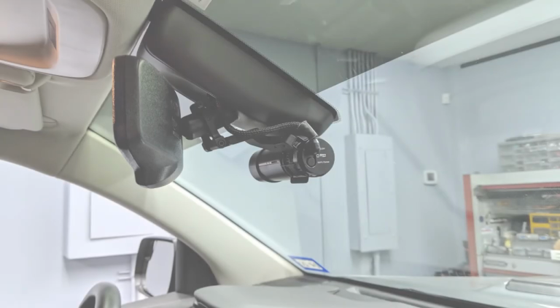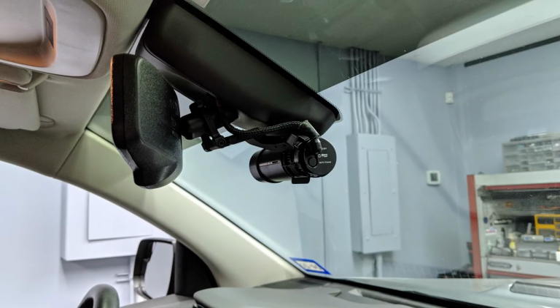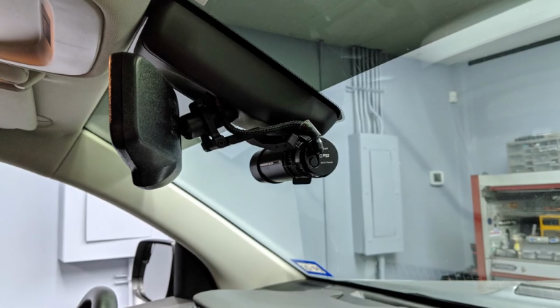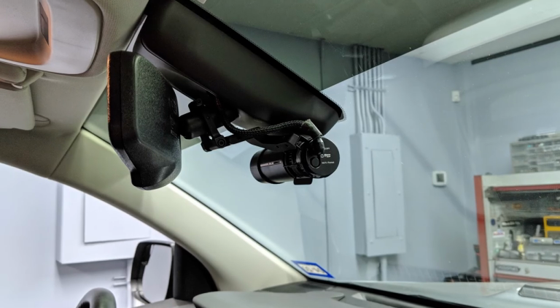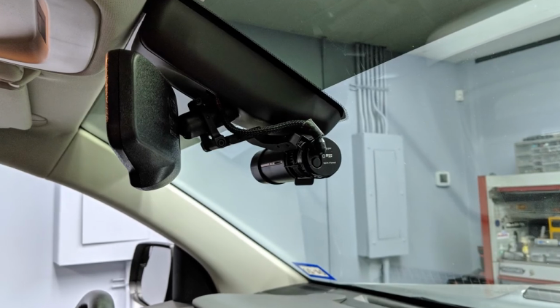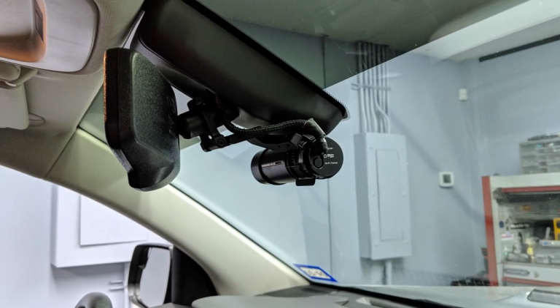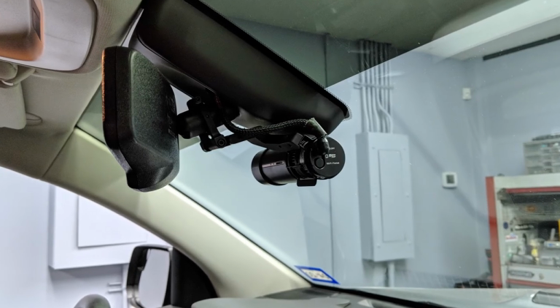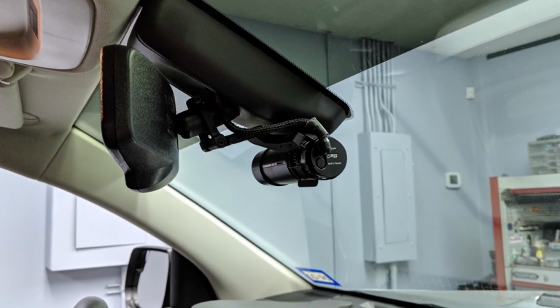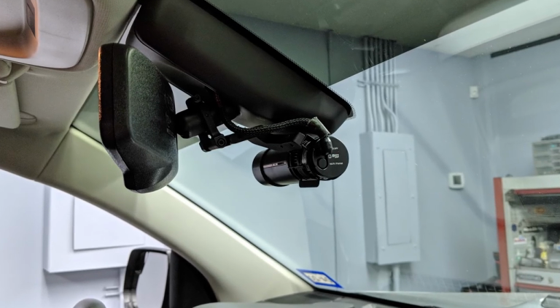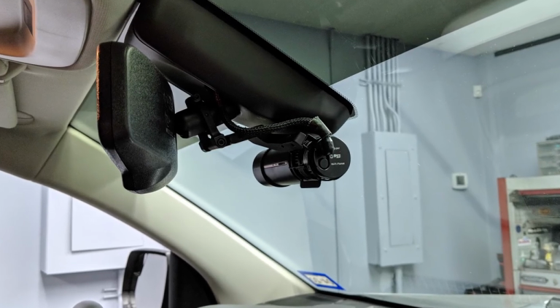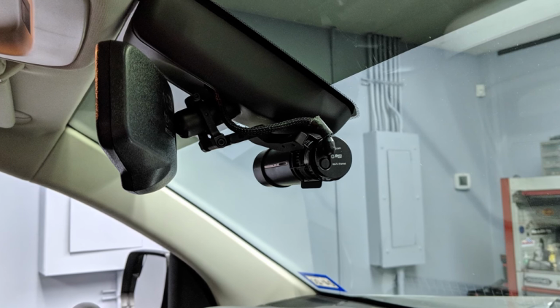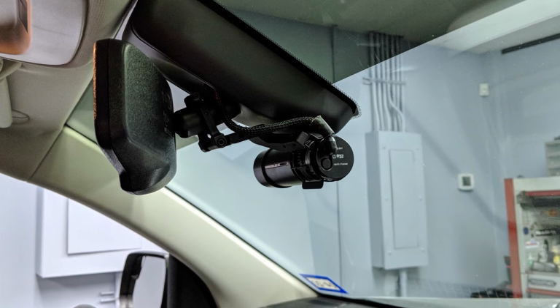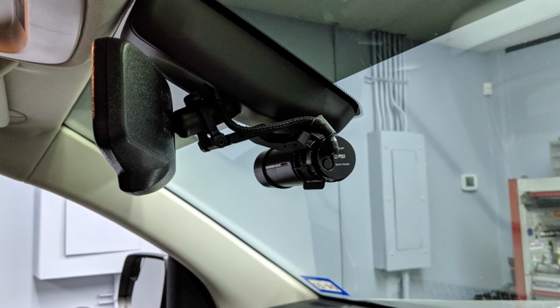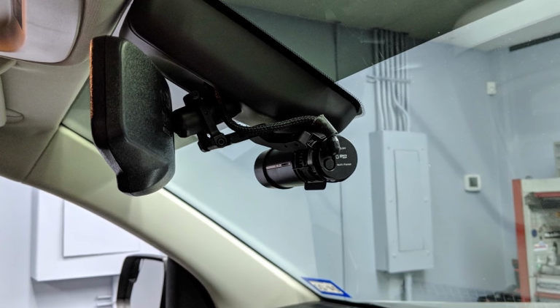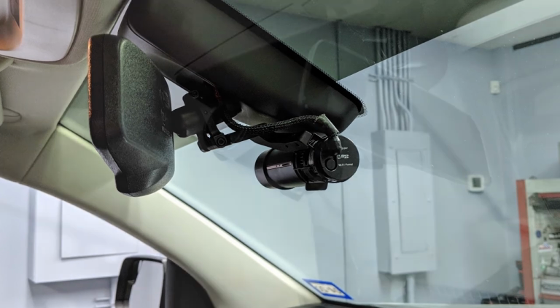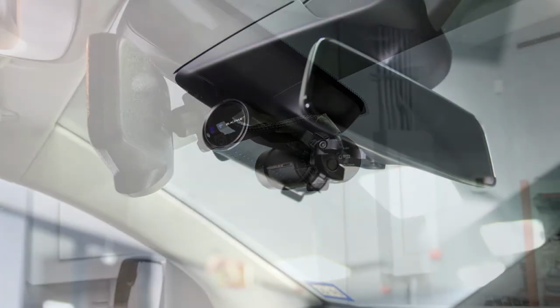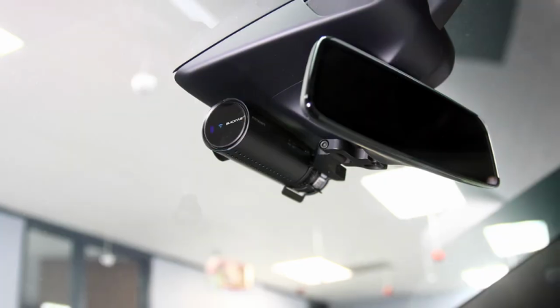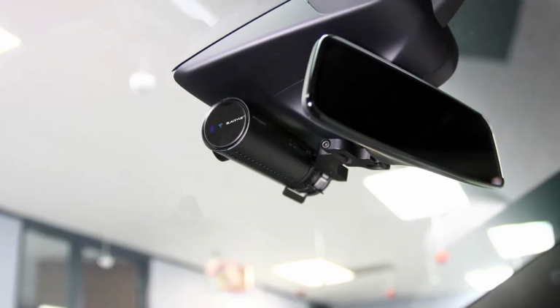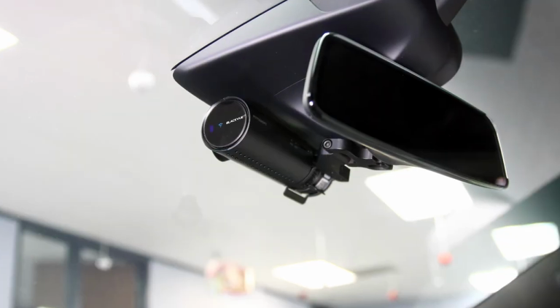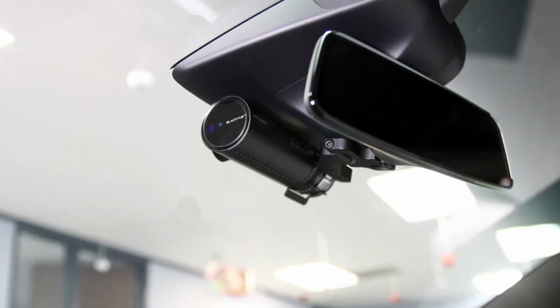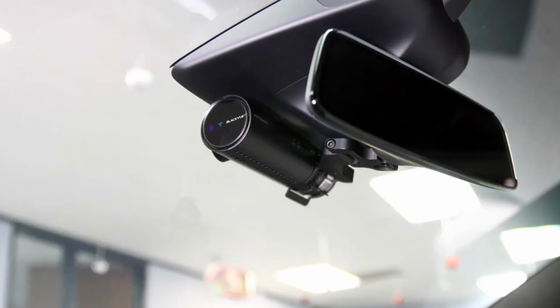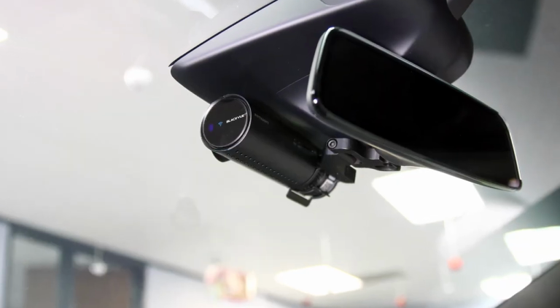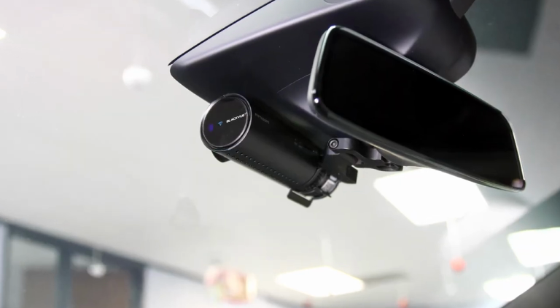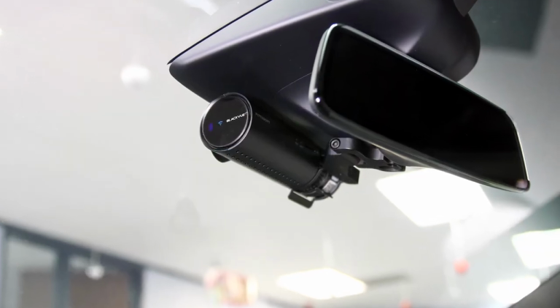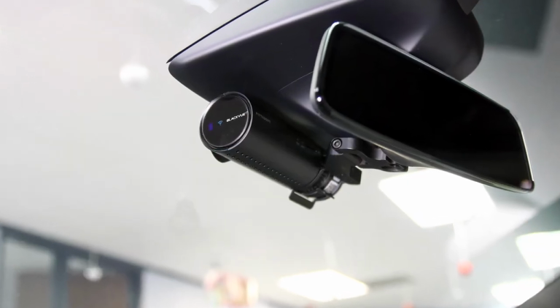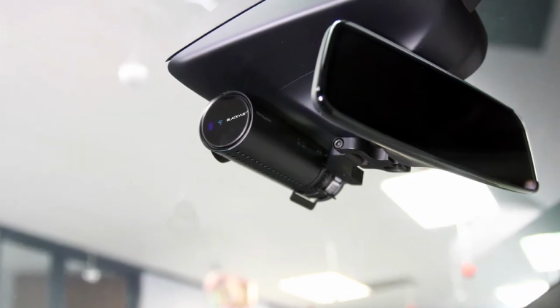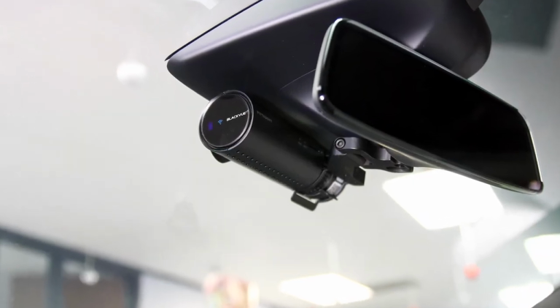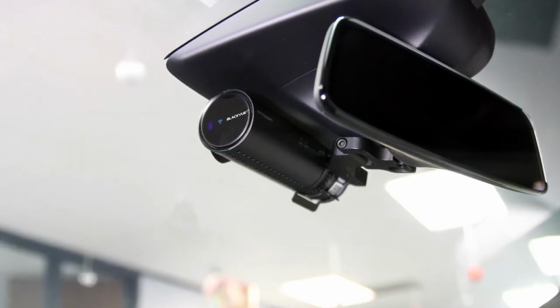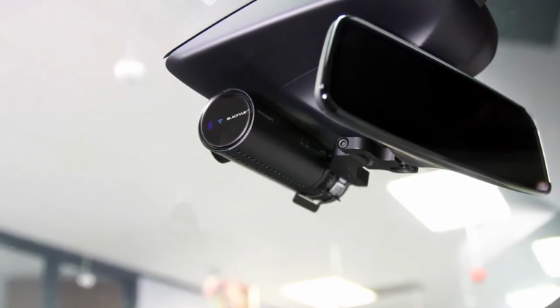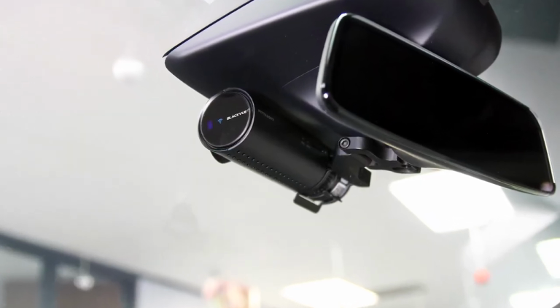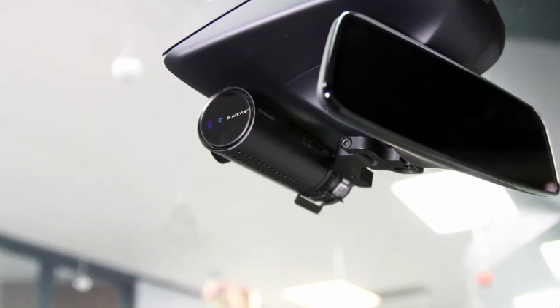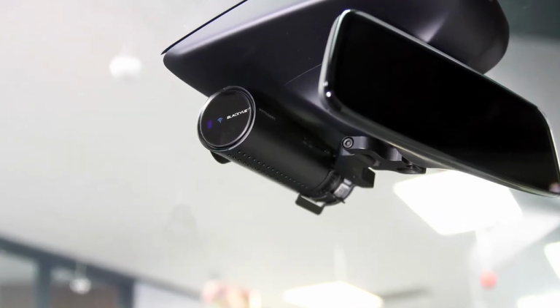So there you have it — high-quality metal mounting brackets from Blend Mount for BlackVue Dash Cams and other automotive accessories.